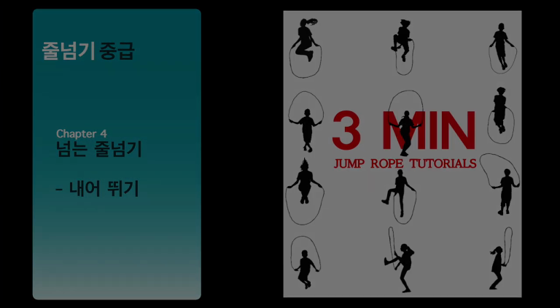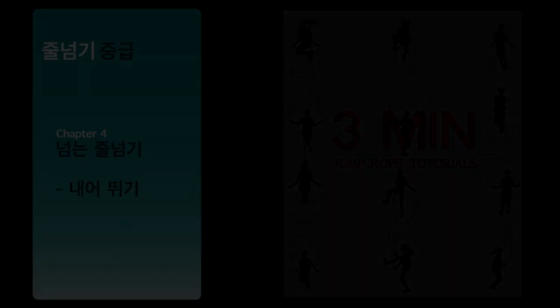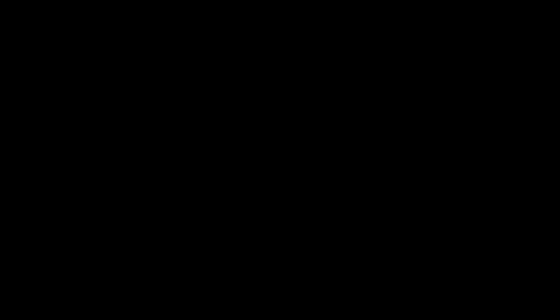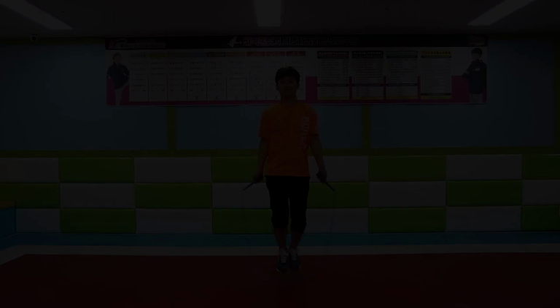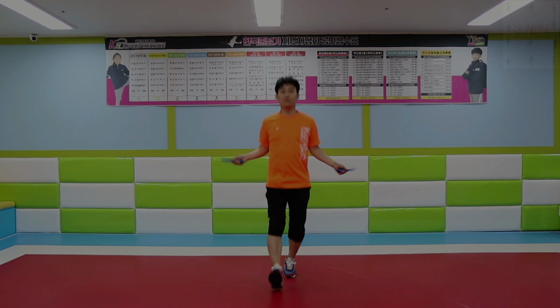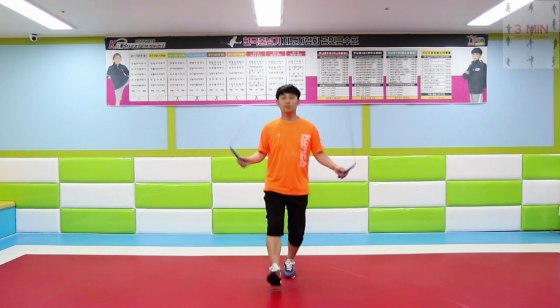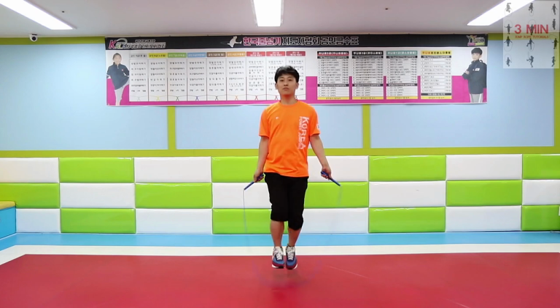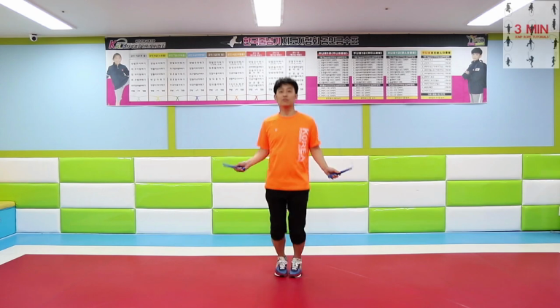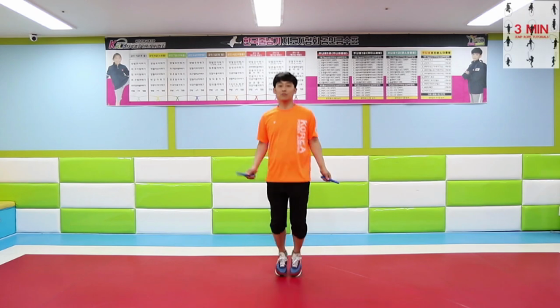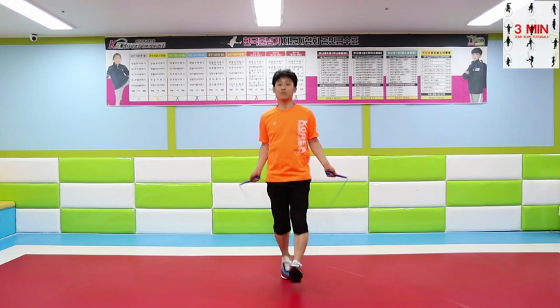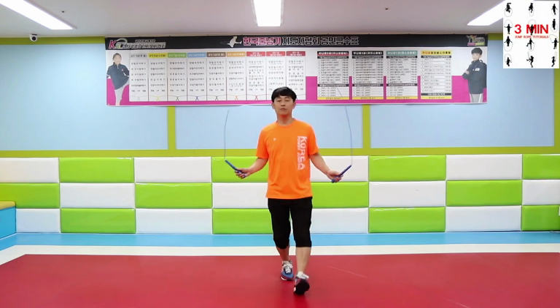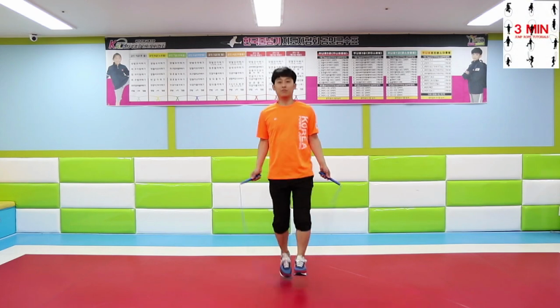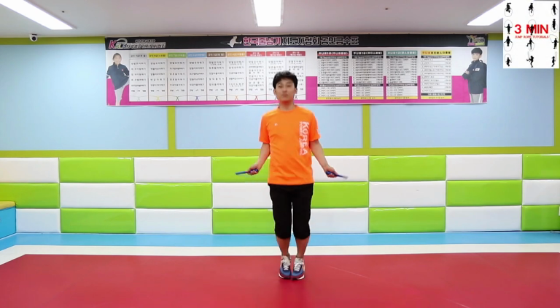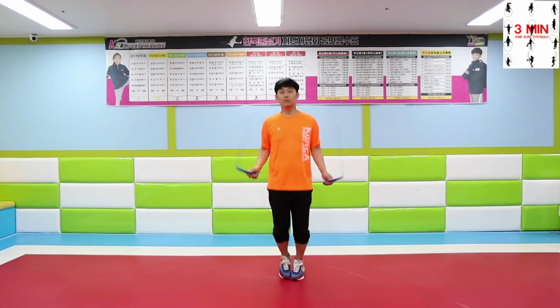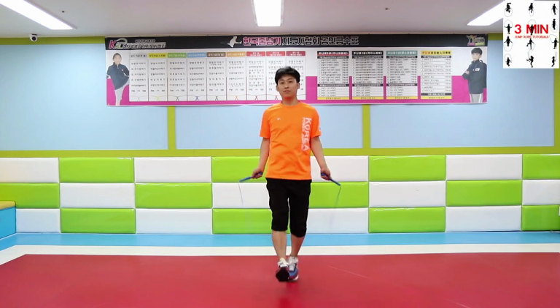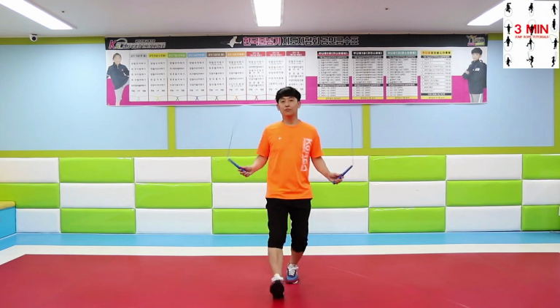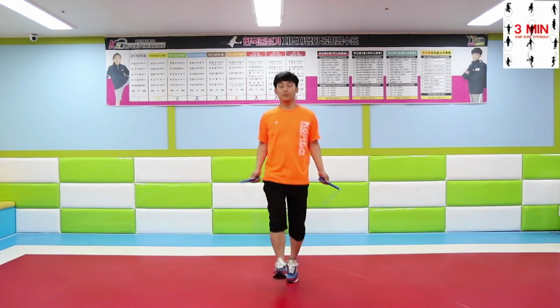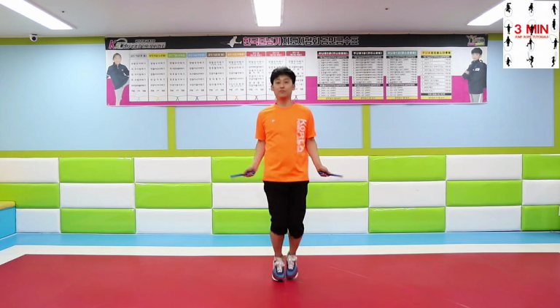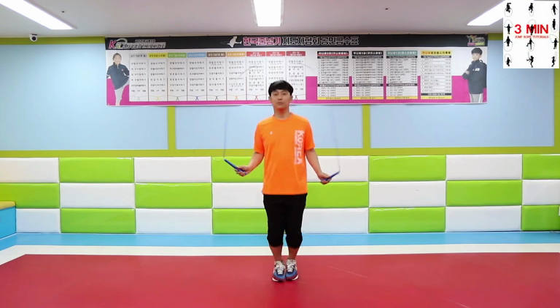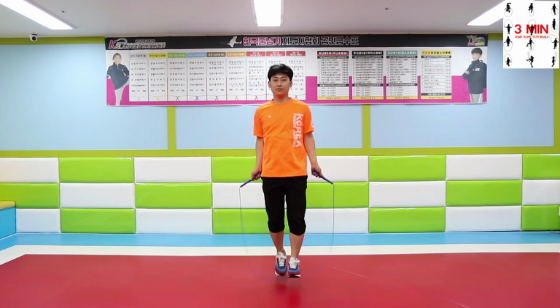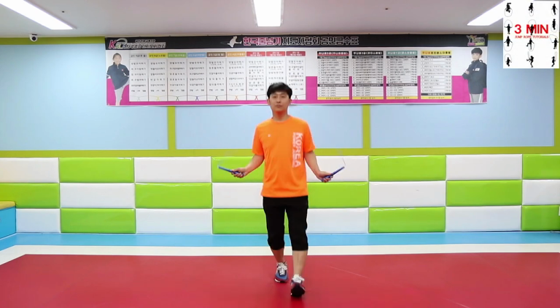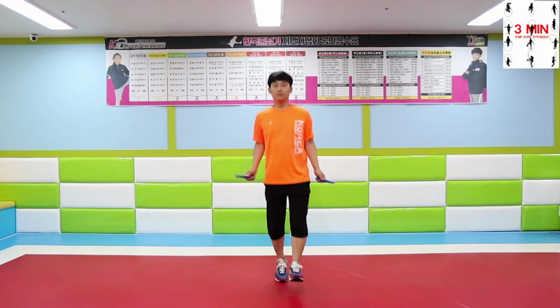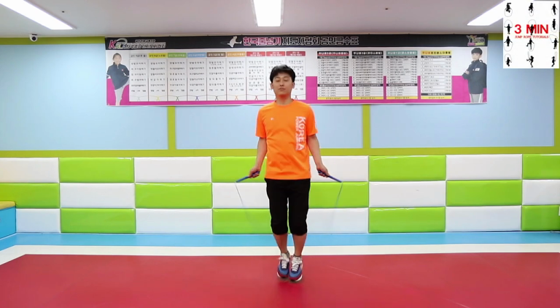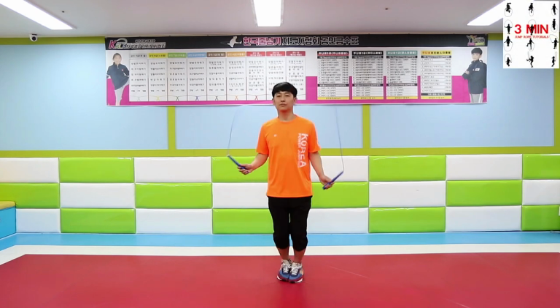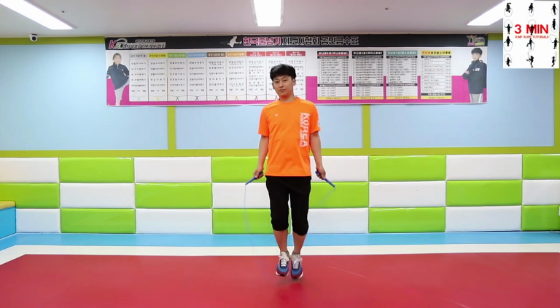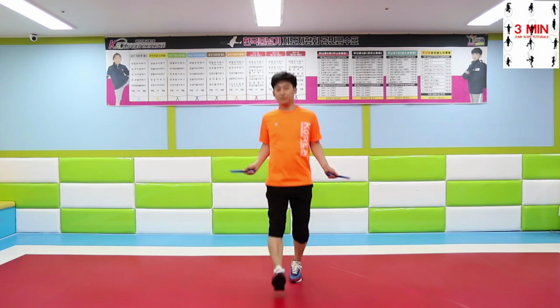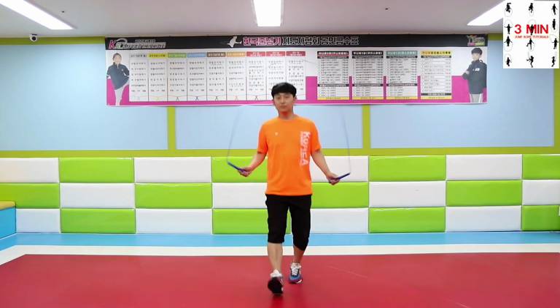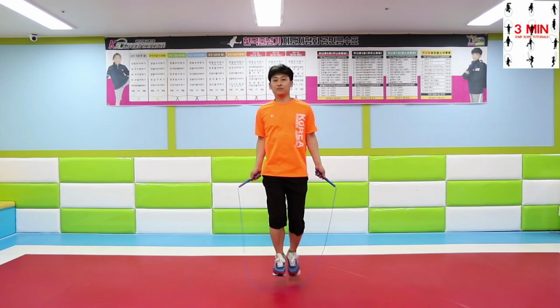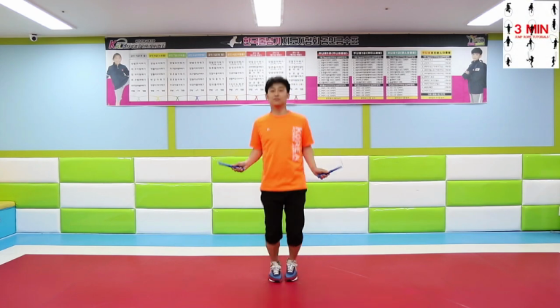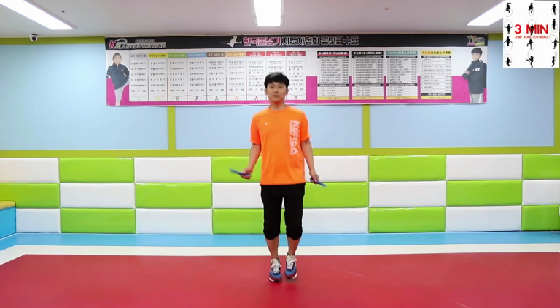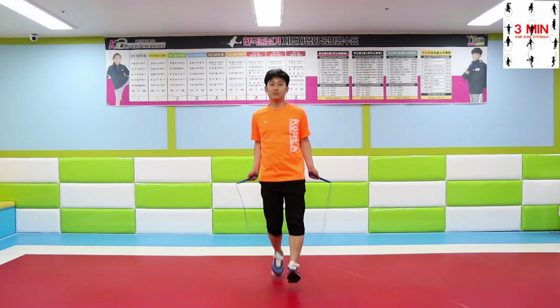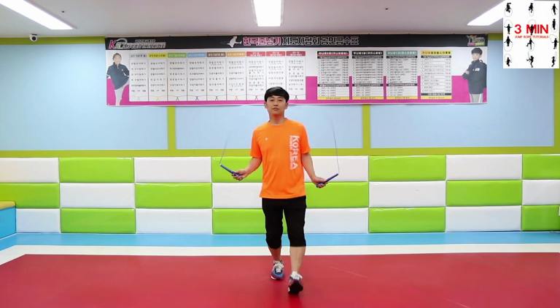3 minutes jump rope. Today we are going to be learning the heel-toe step.